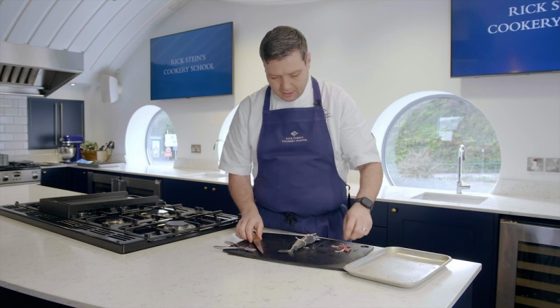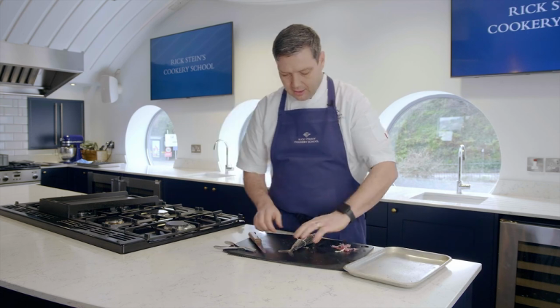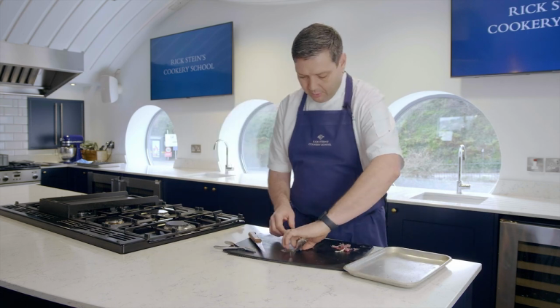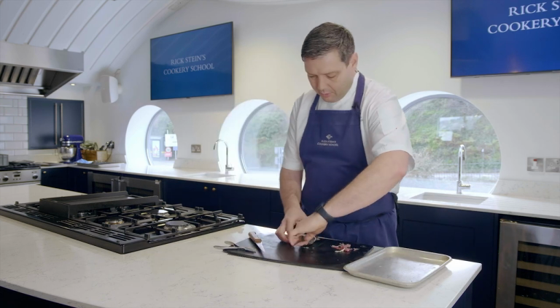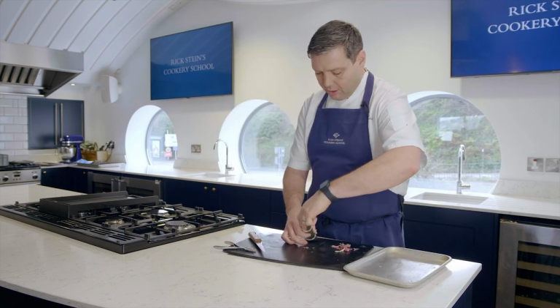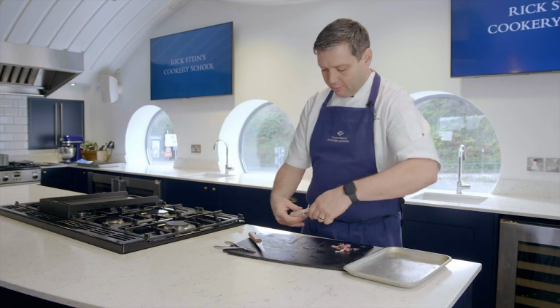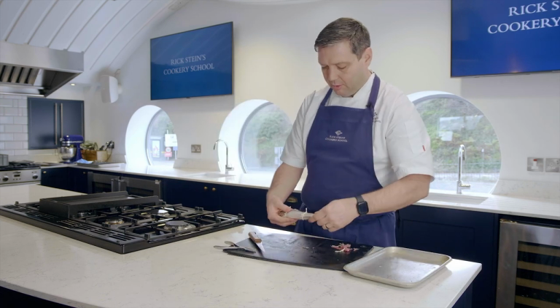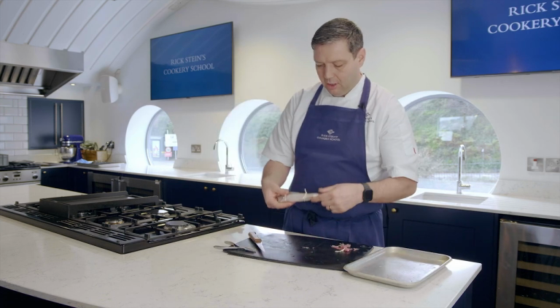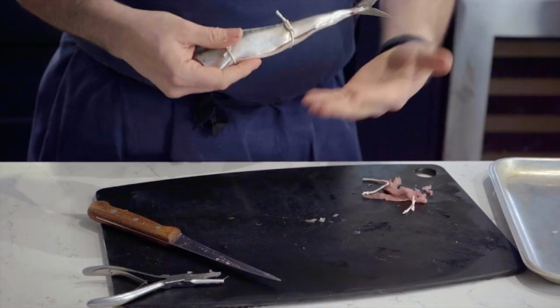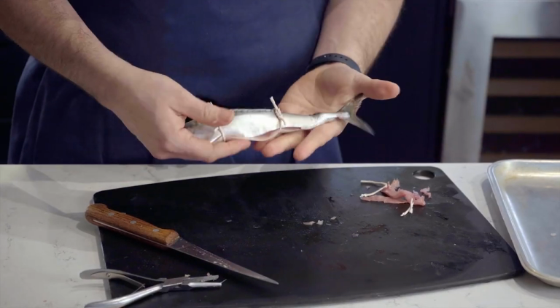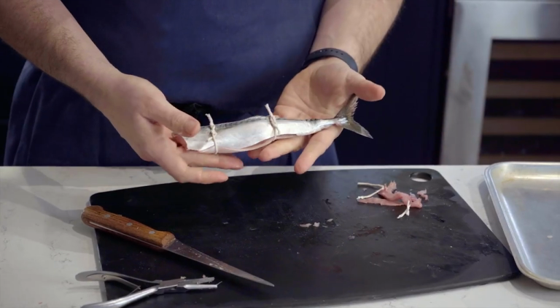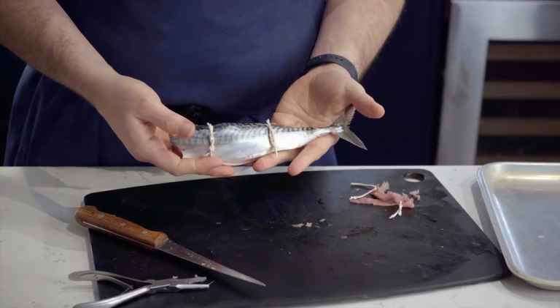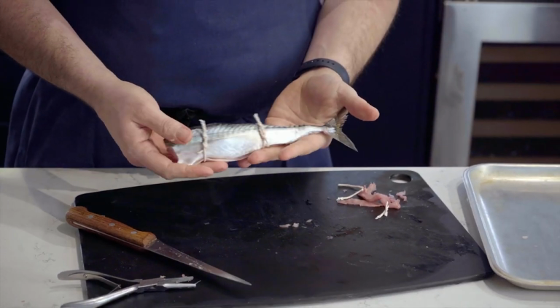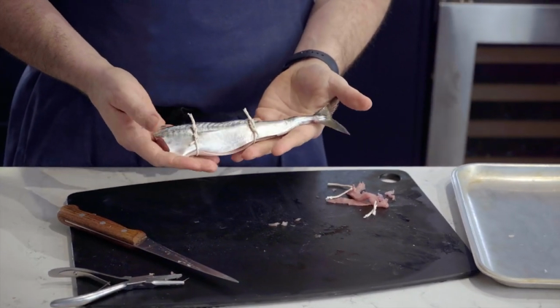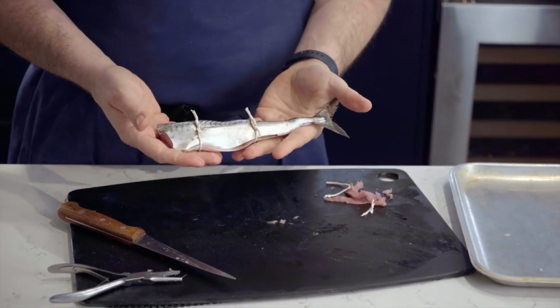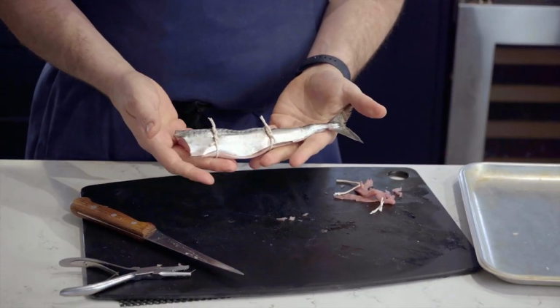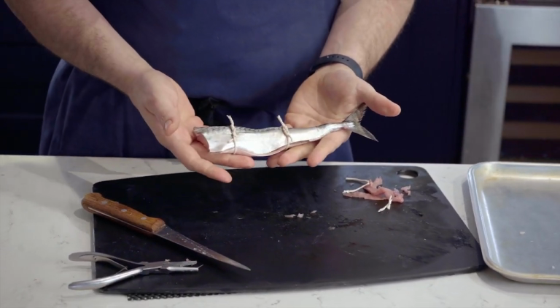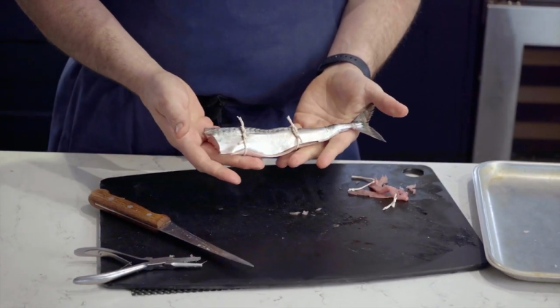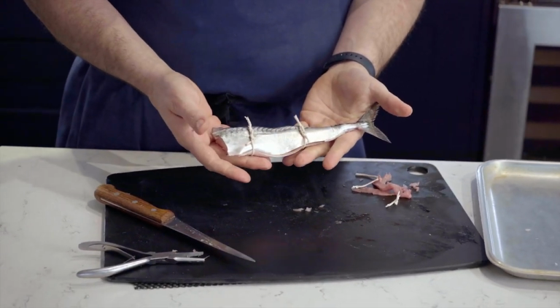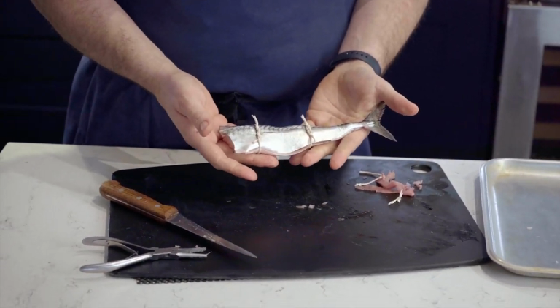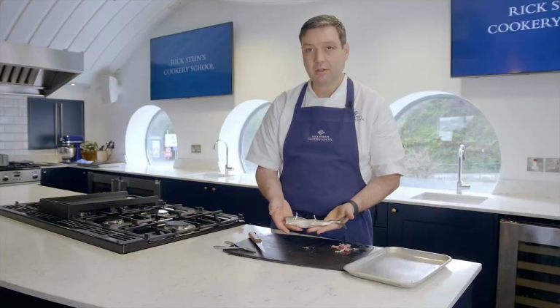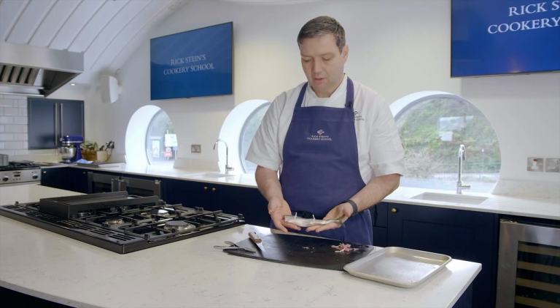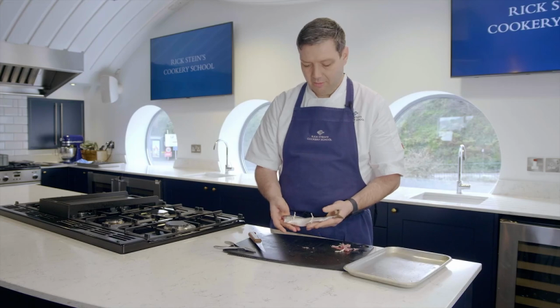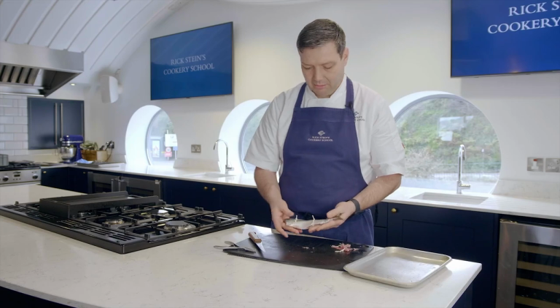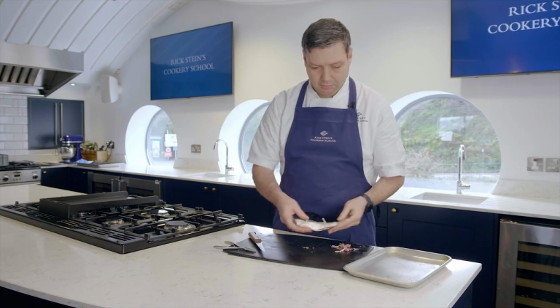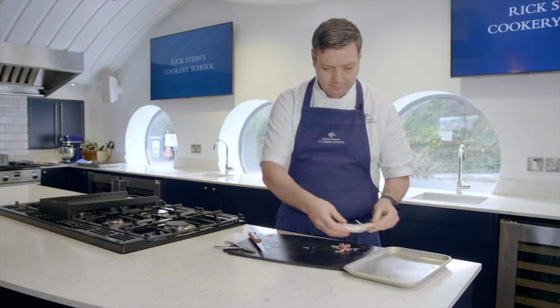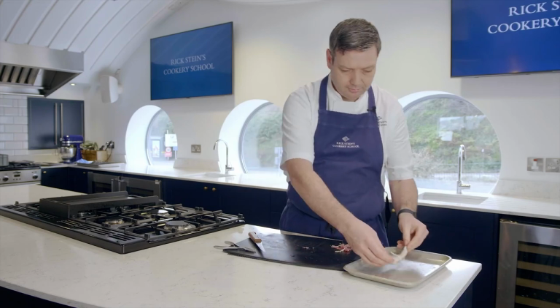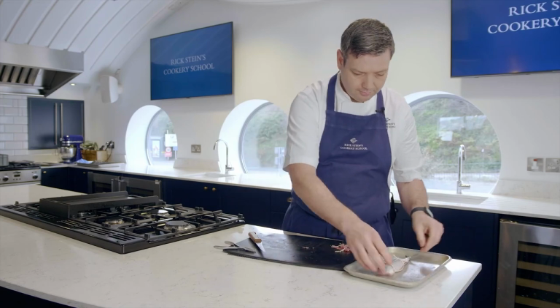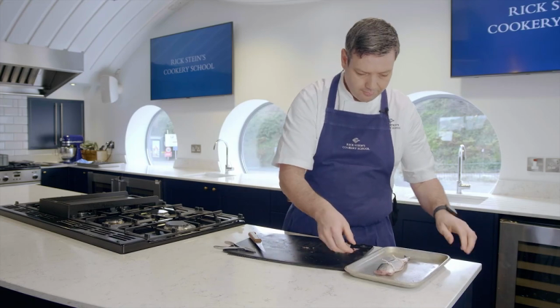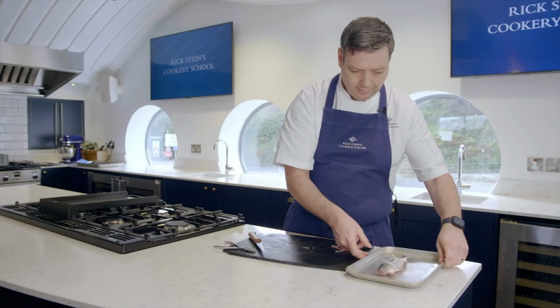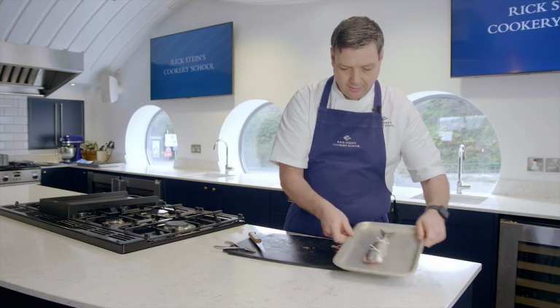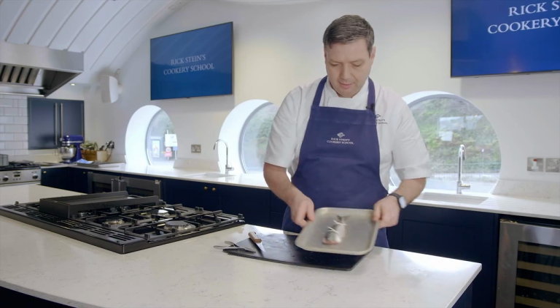And we've got our butterflied, or flapper portion, of mackerel. There we go.